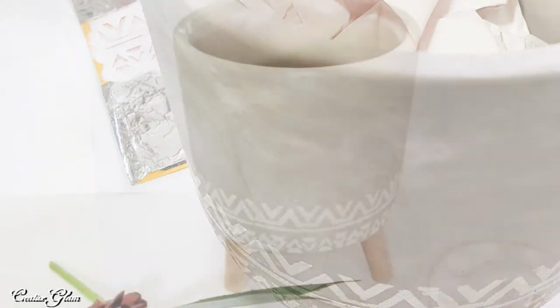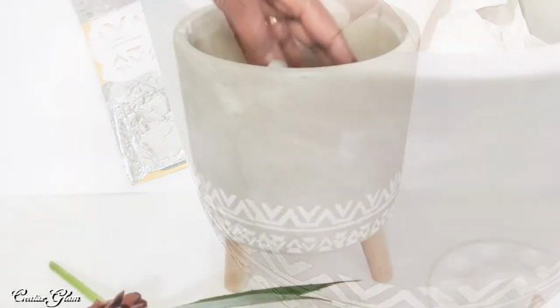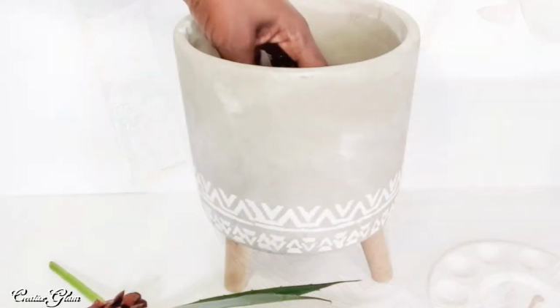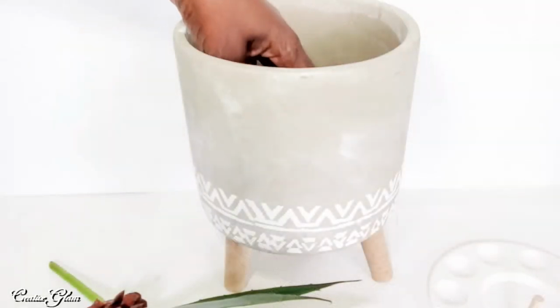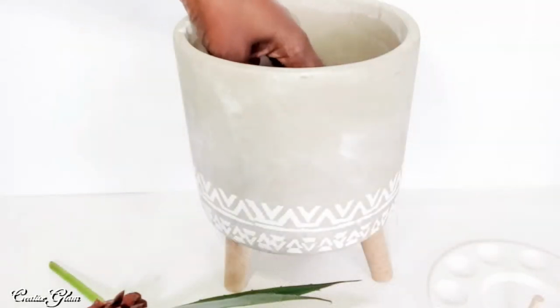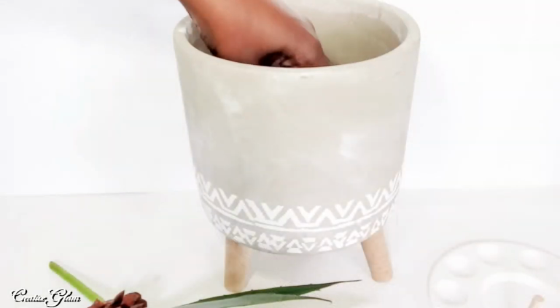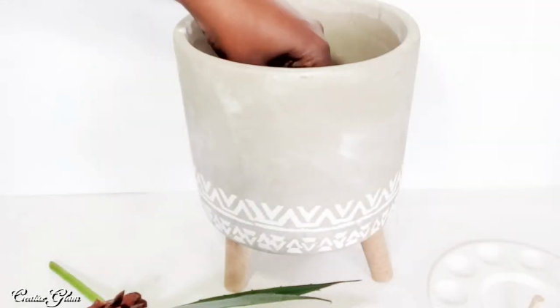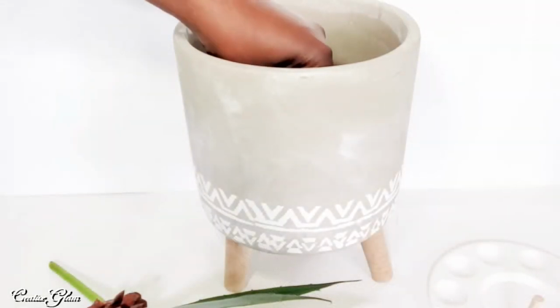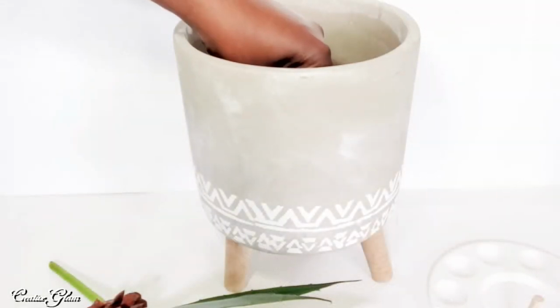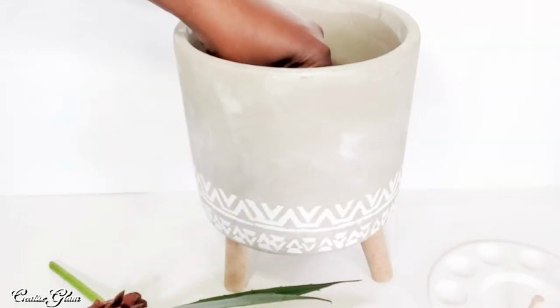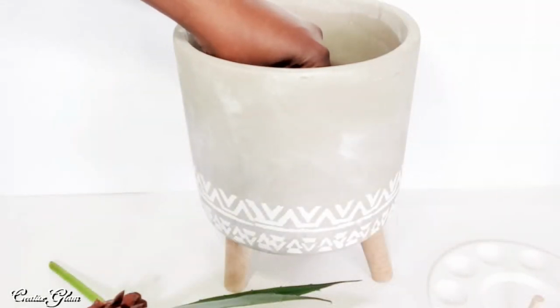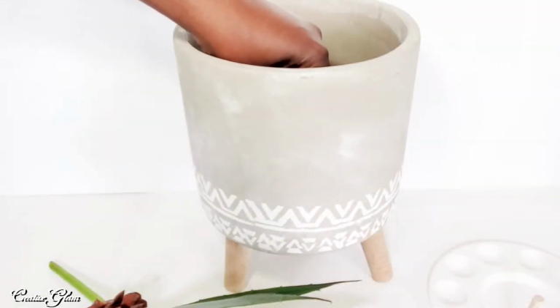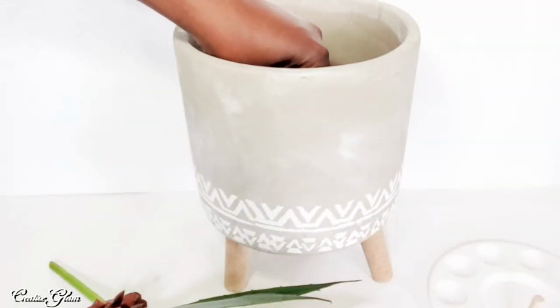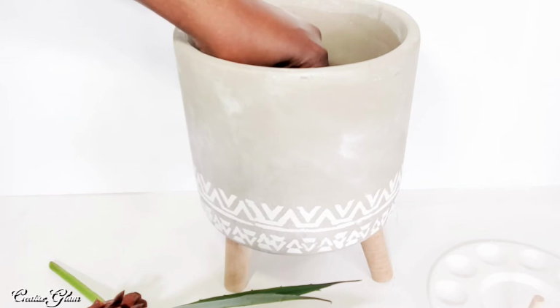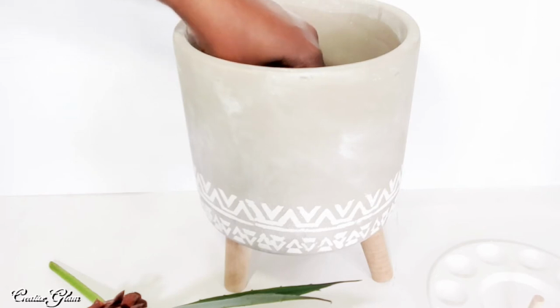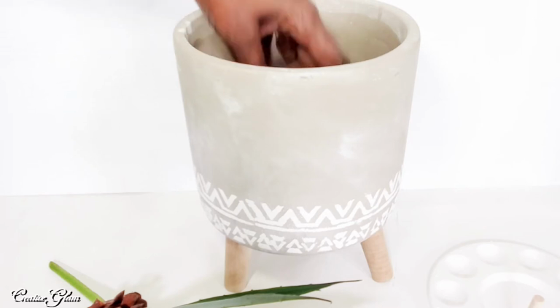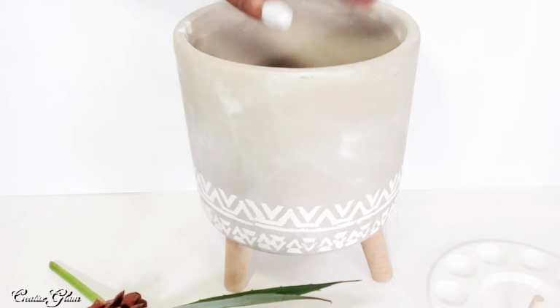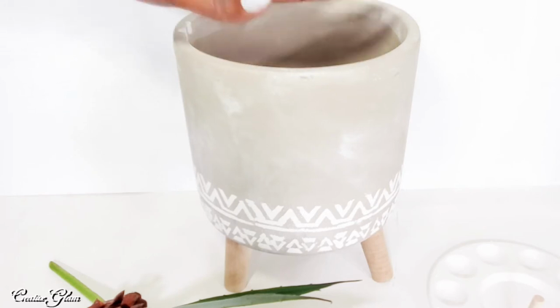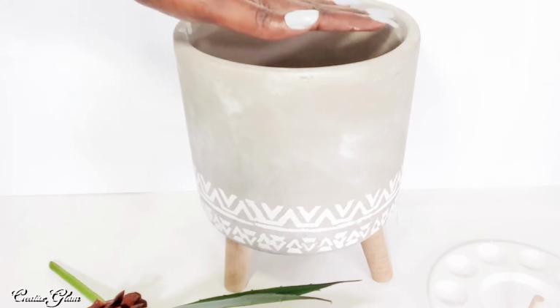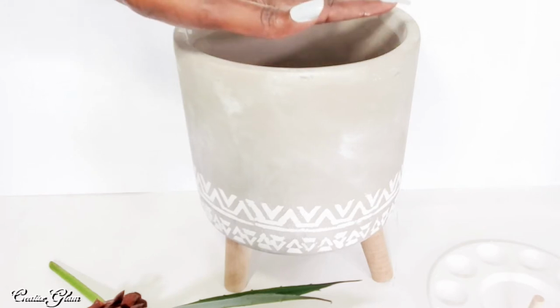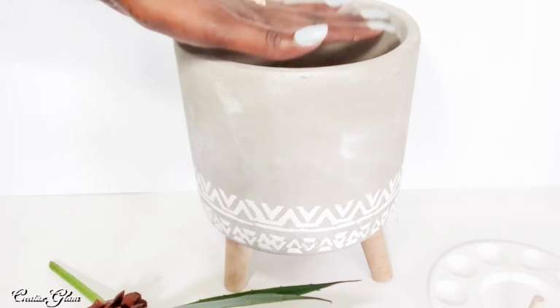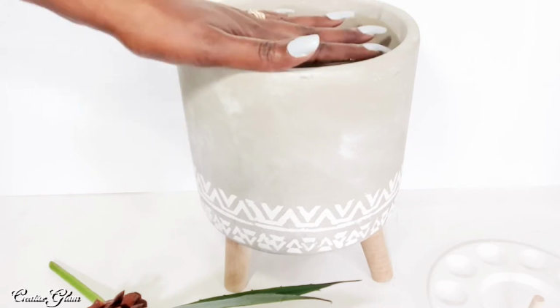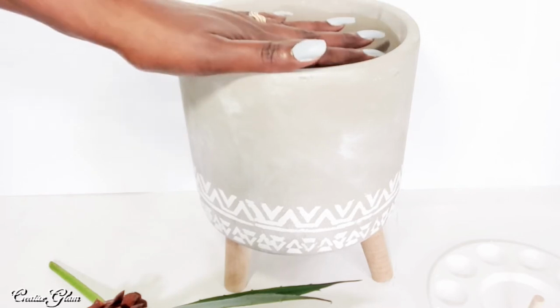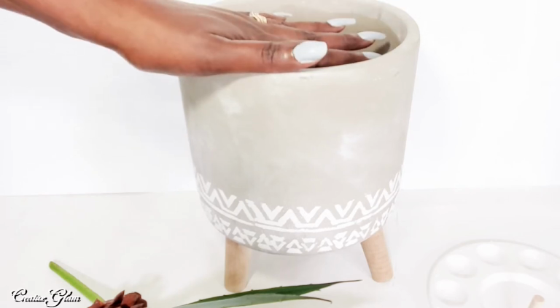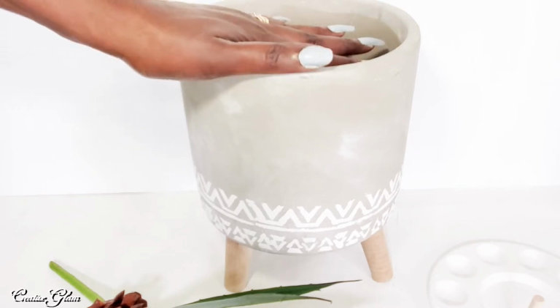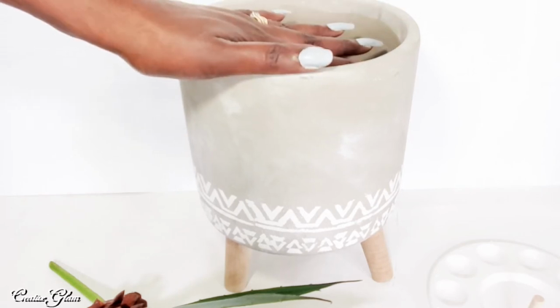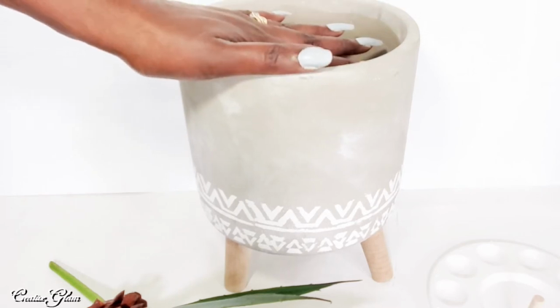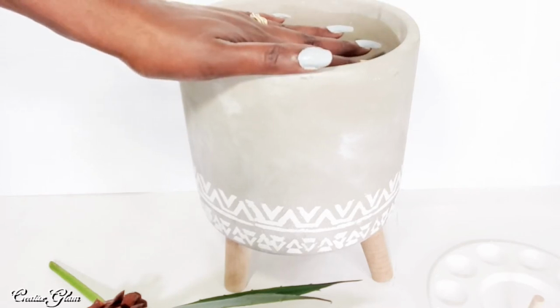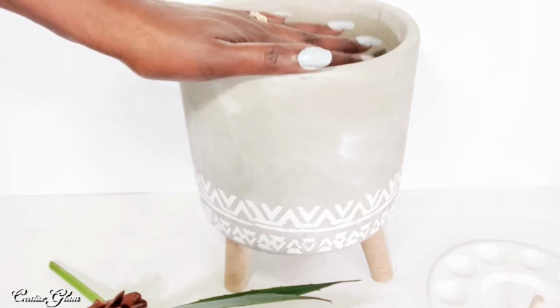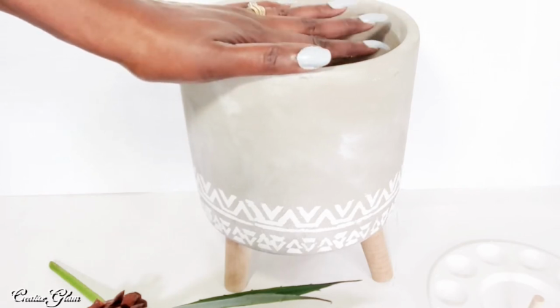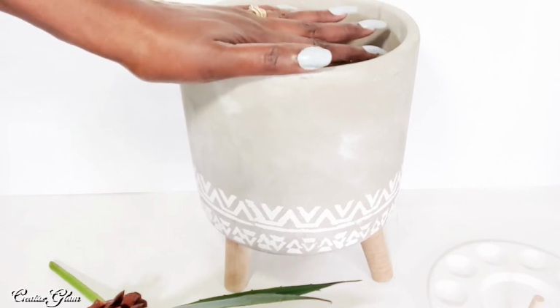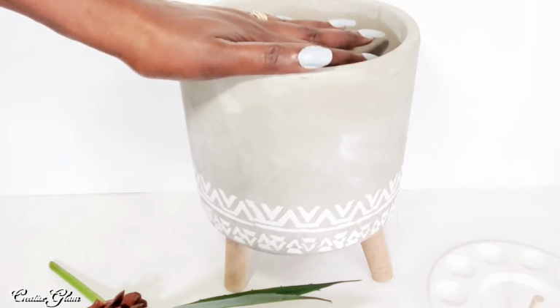Now I'm going to add some styrofoam in here so that I don't have to fill this whole pot with rocks.